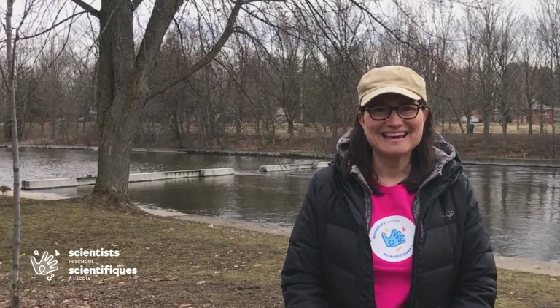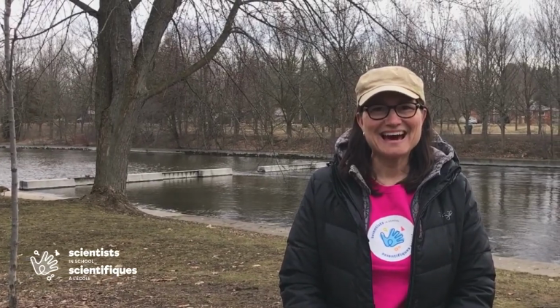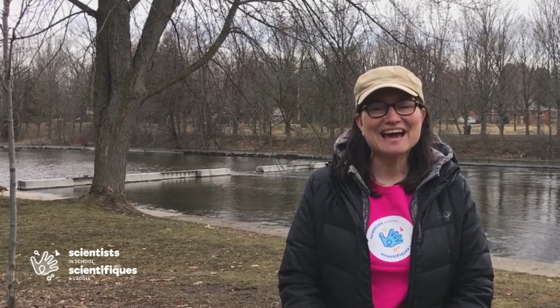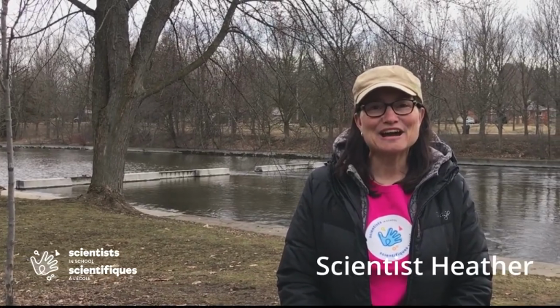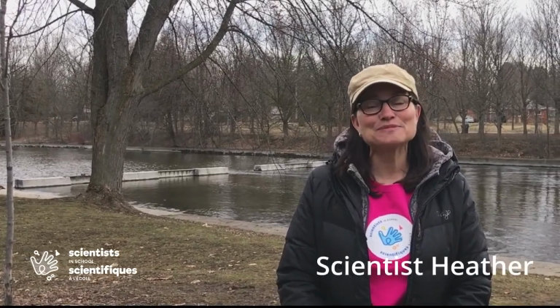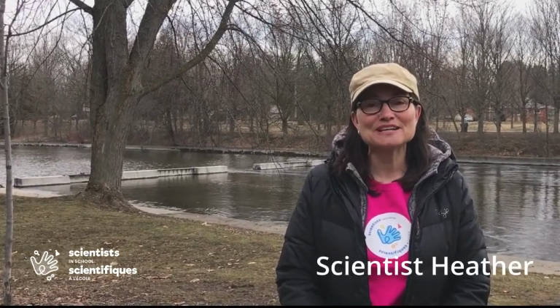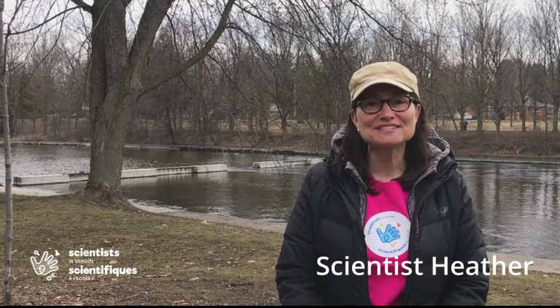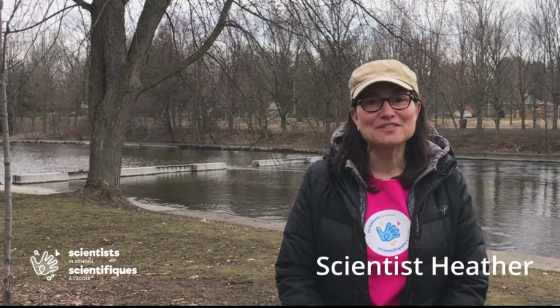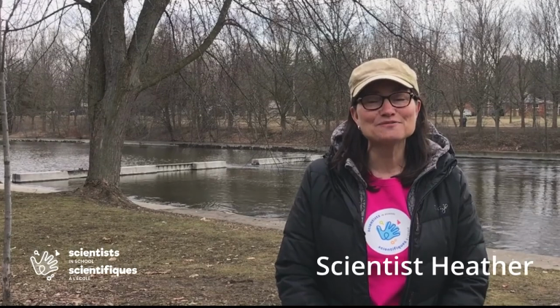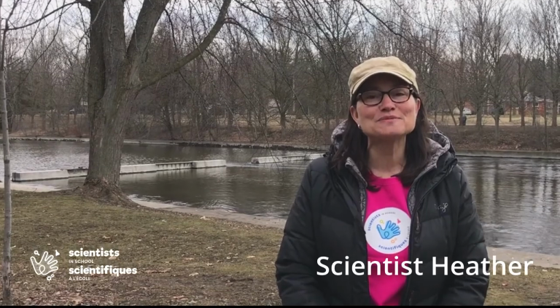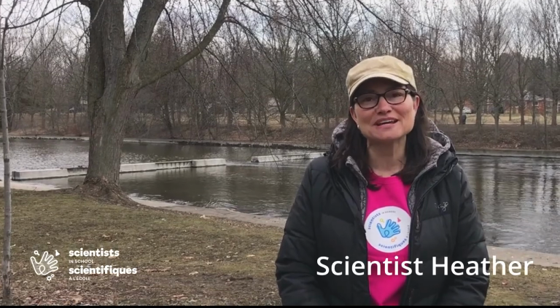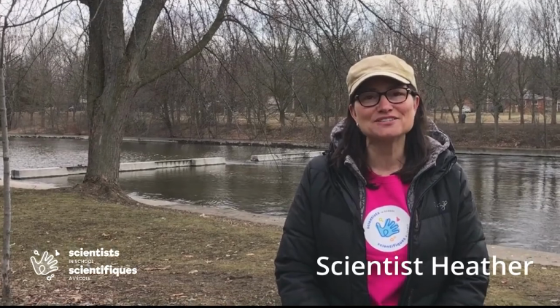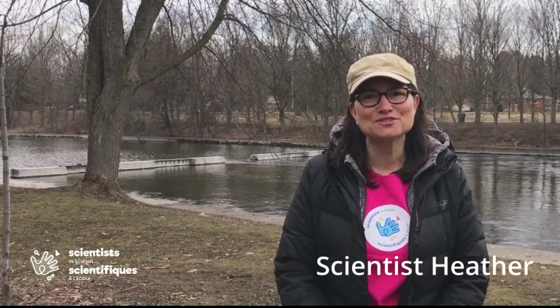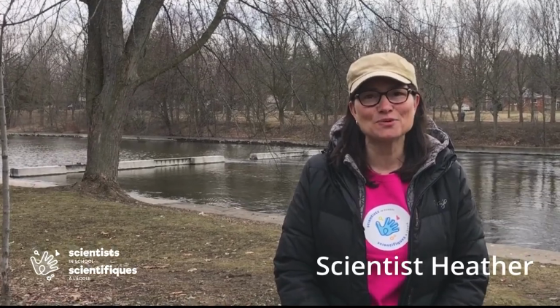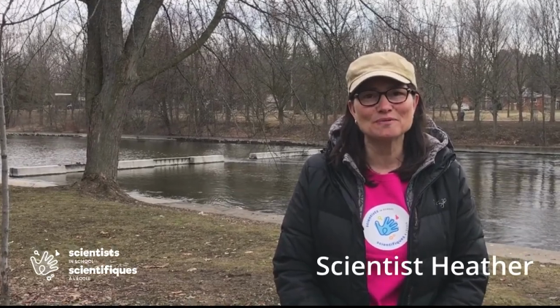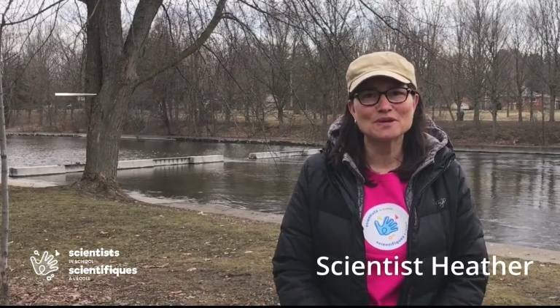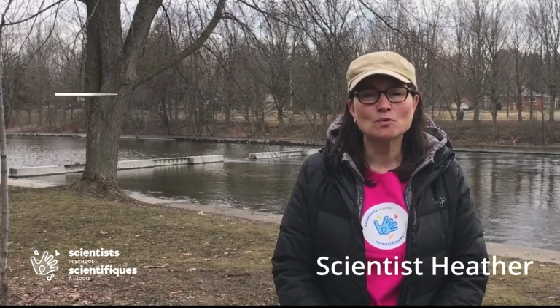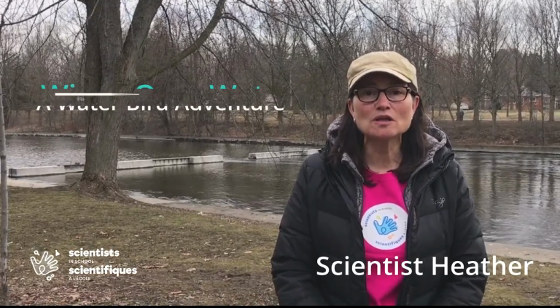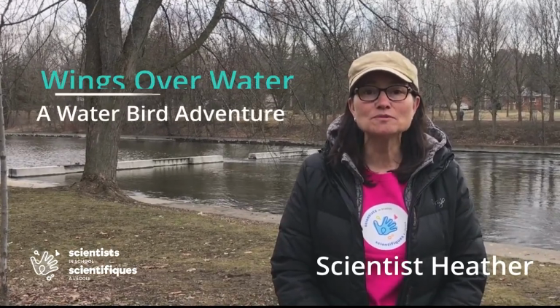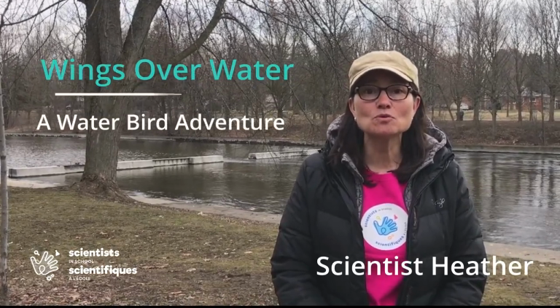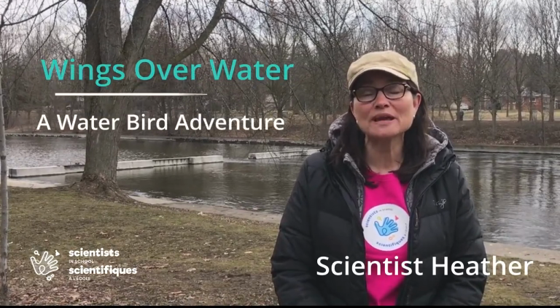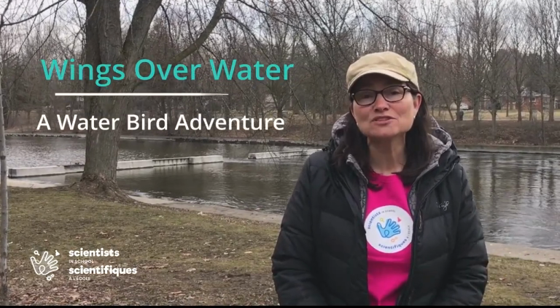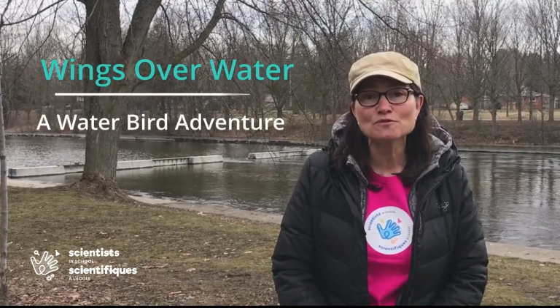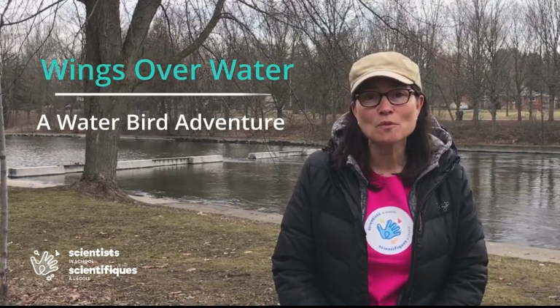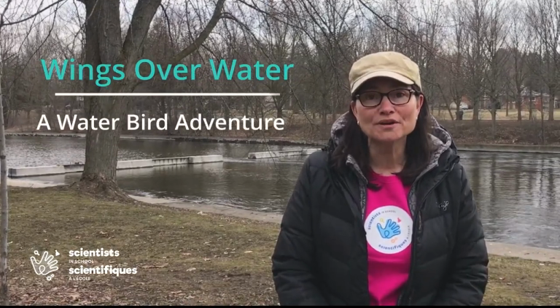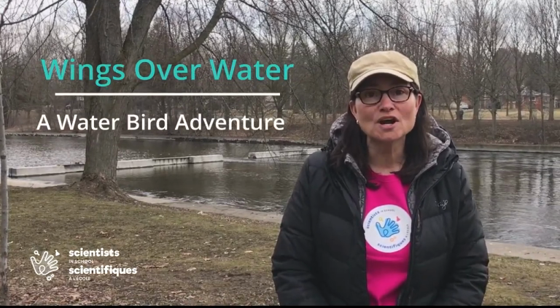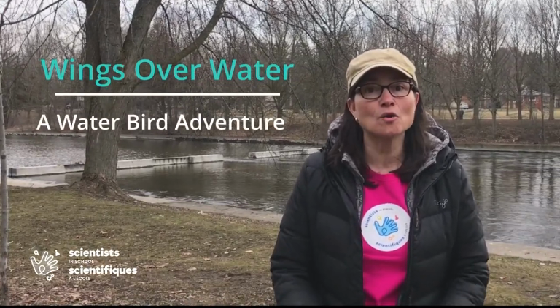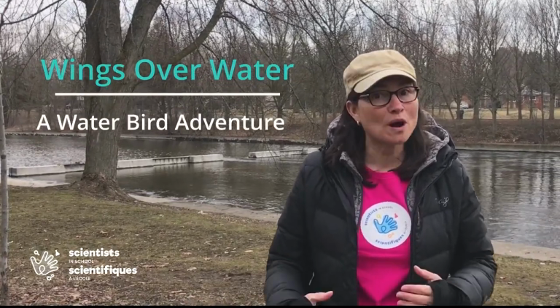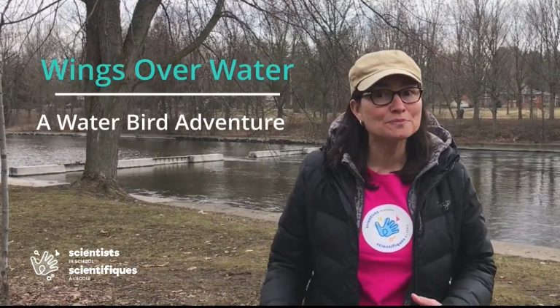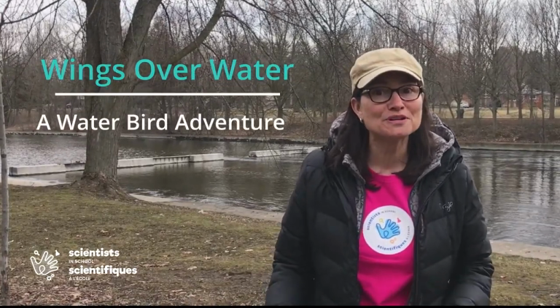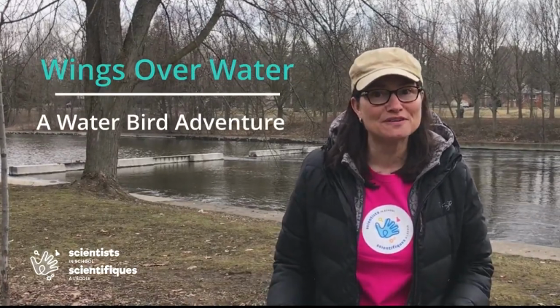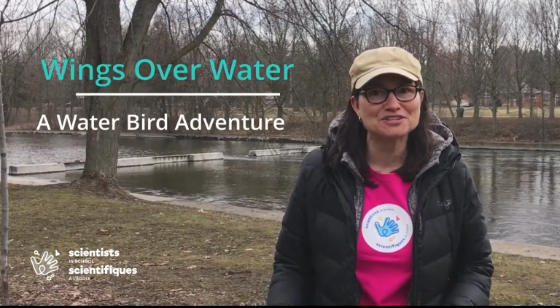Hi, I'm Scientist Heather from Scientist in School. Welcome to Wings Over Water: A Waterbird Adventure.